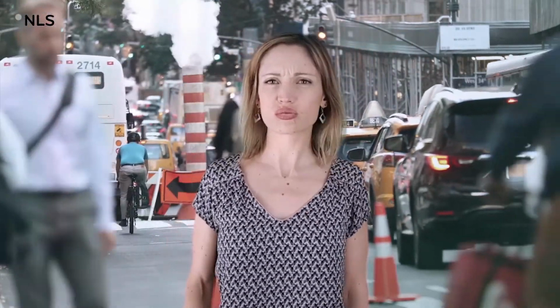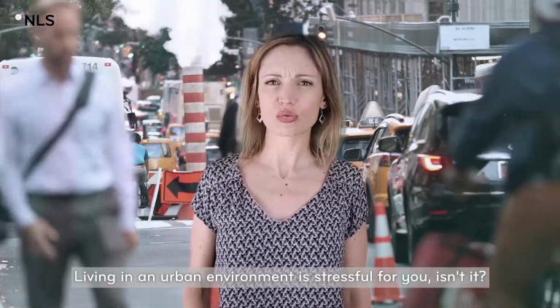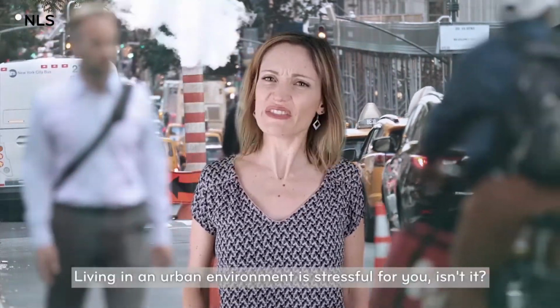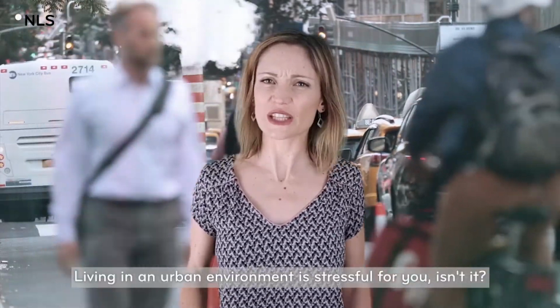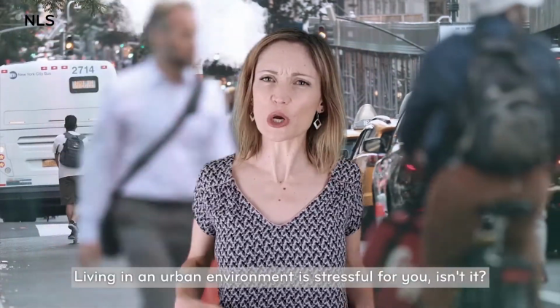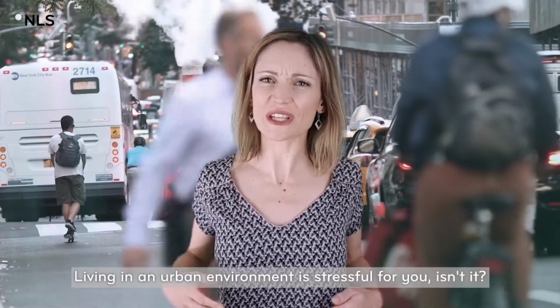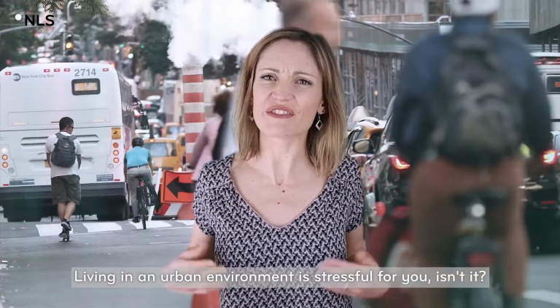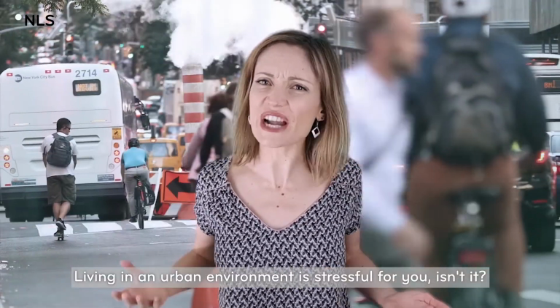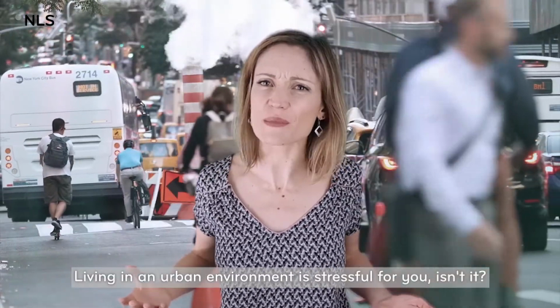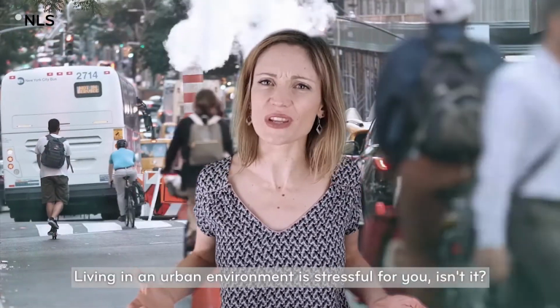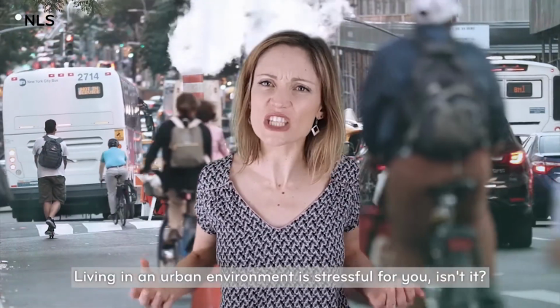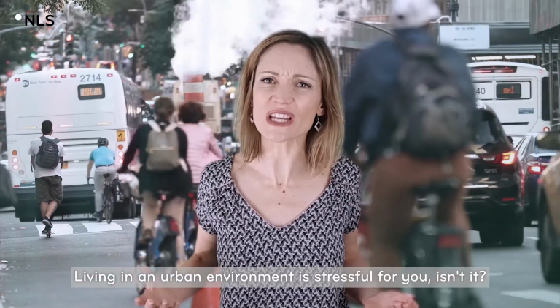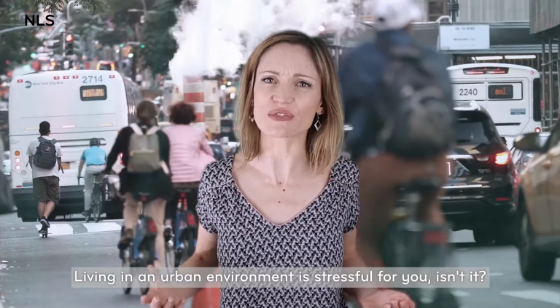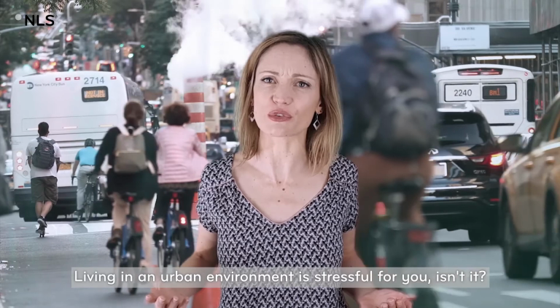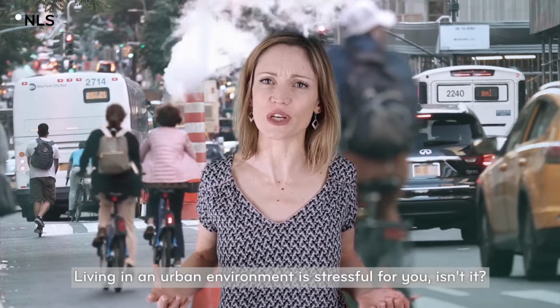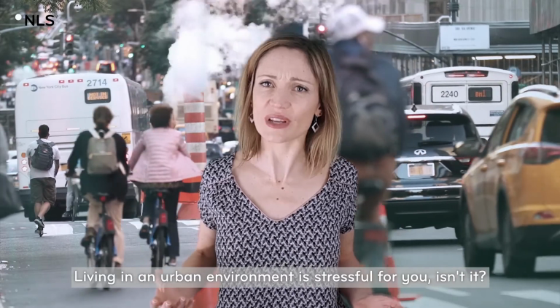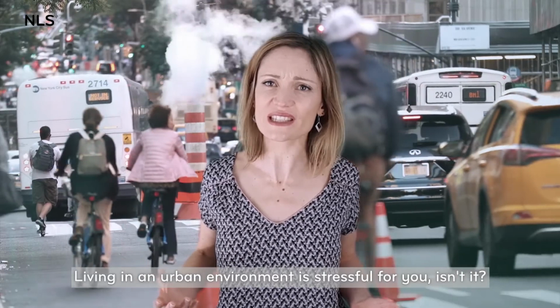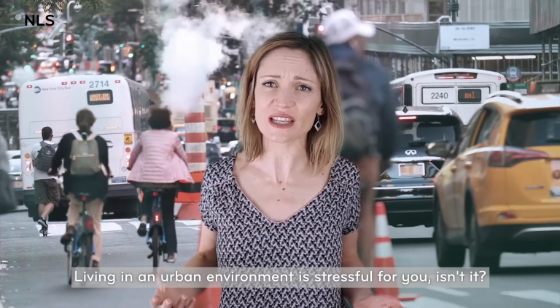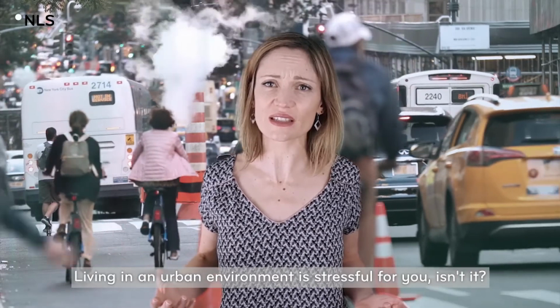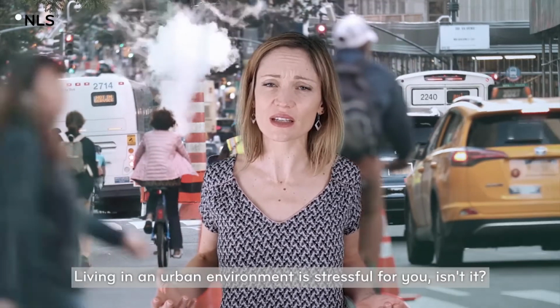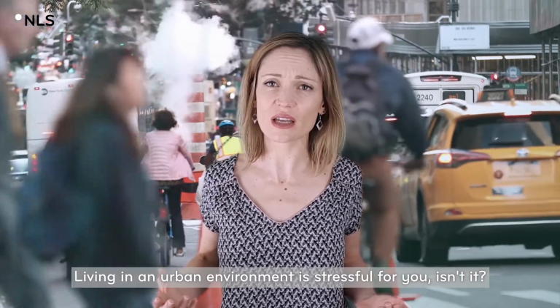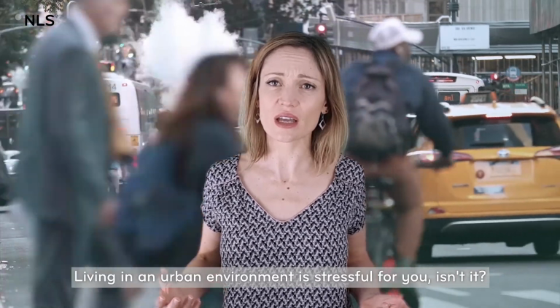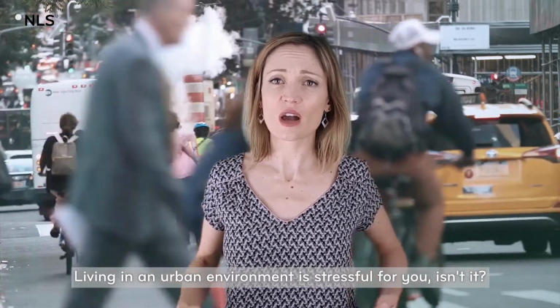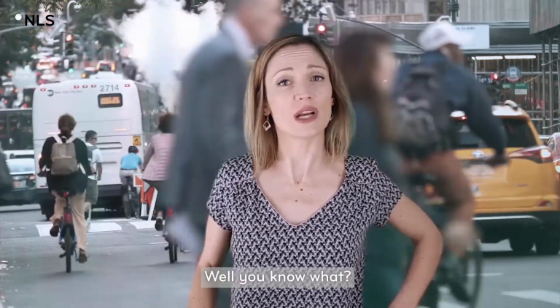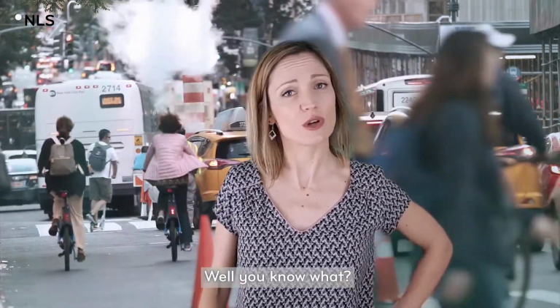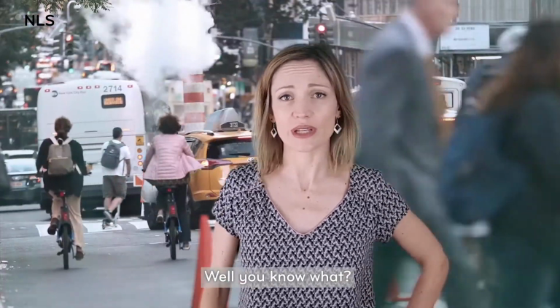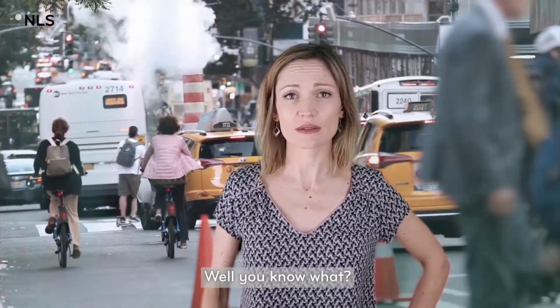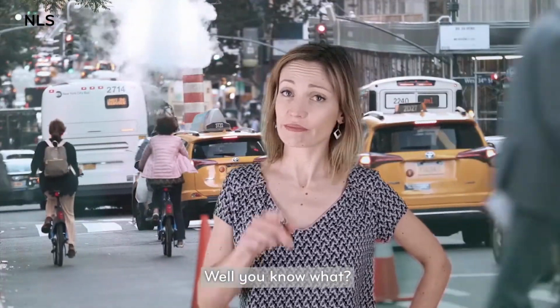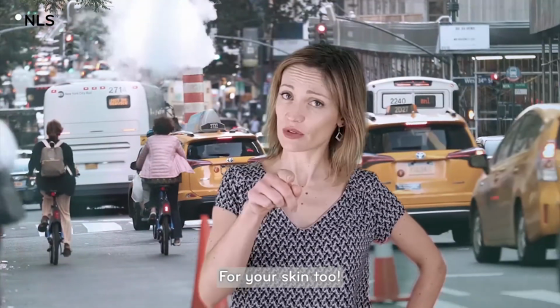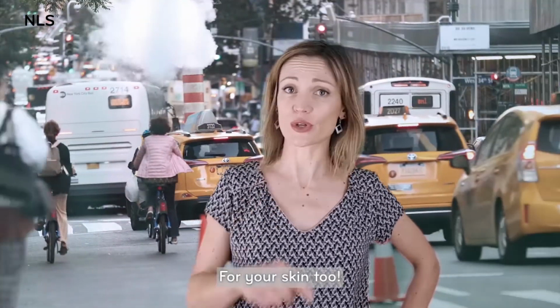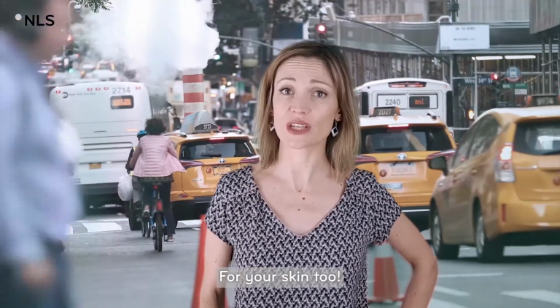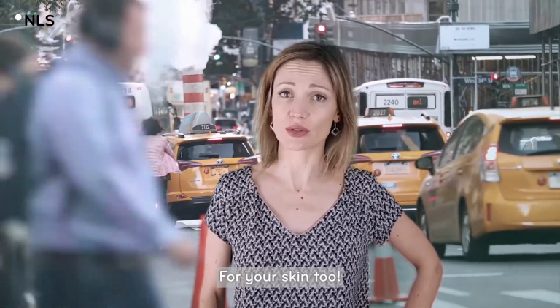Living in an urban environment is stressful for you, isn't it? Well, you know what? For your skin, too.